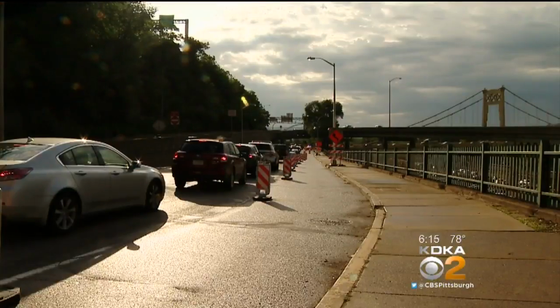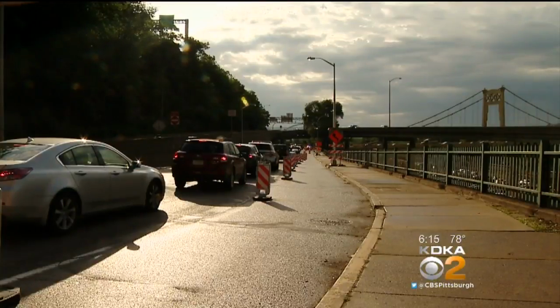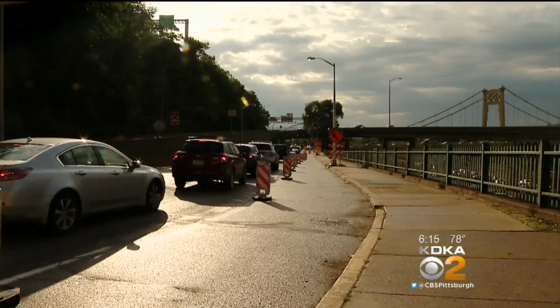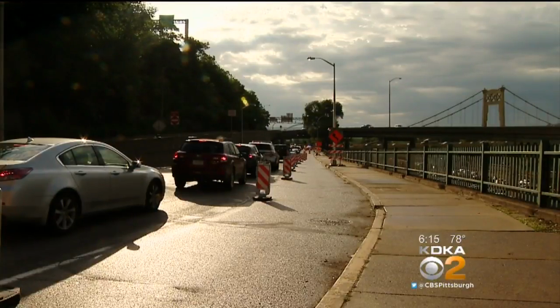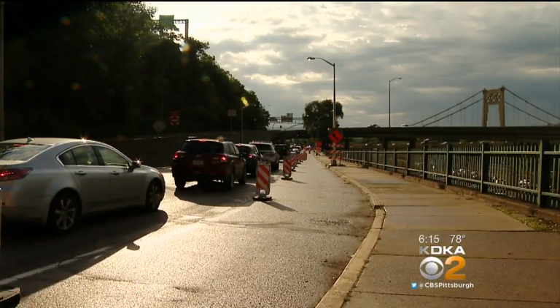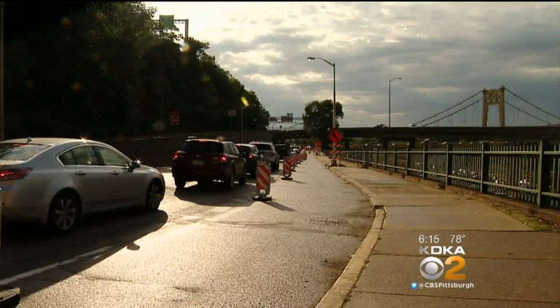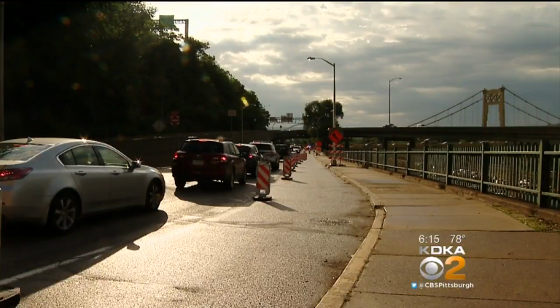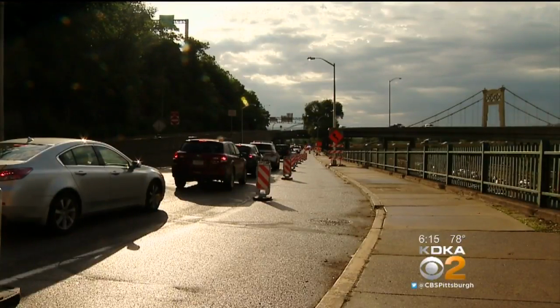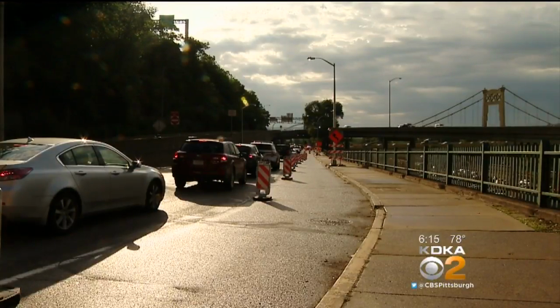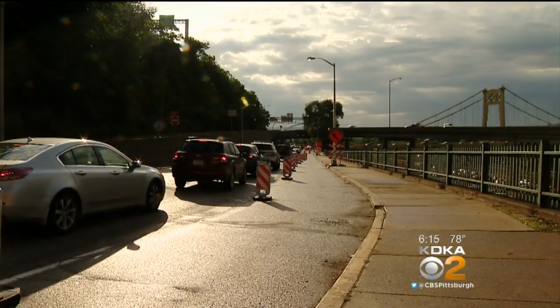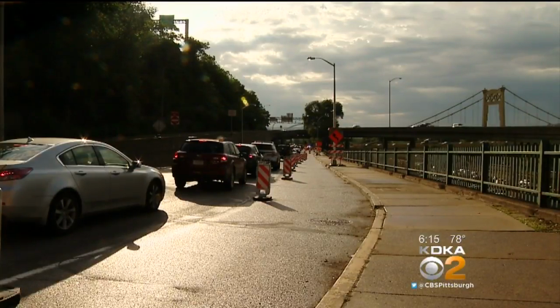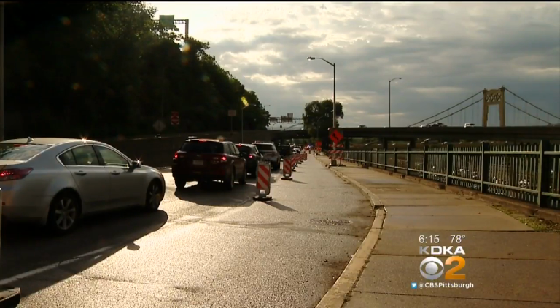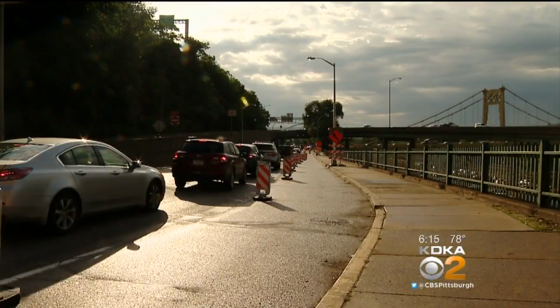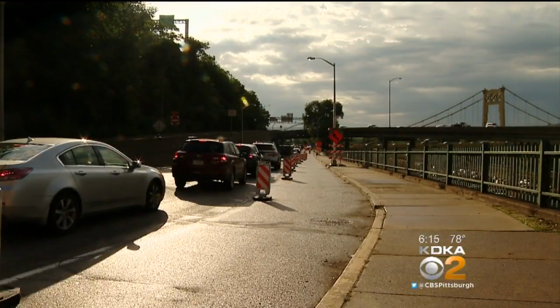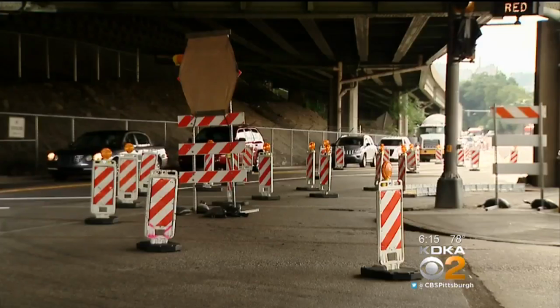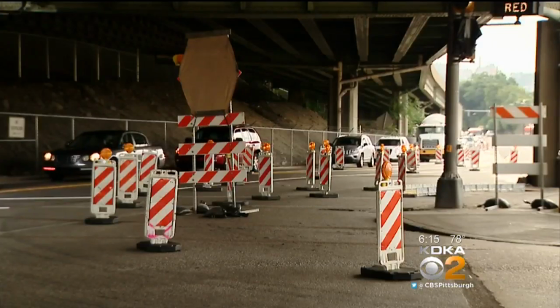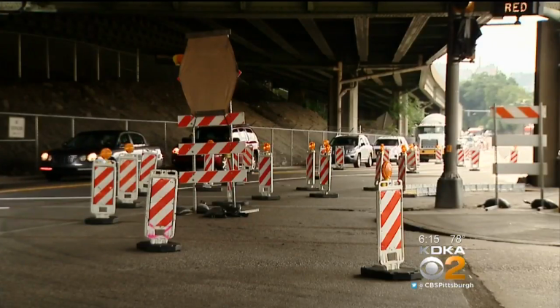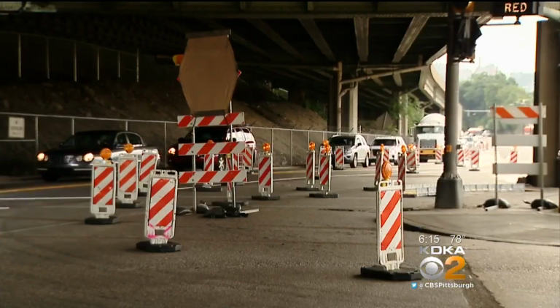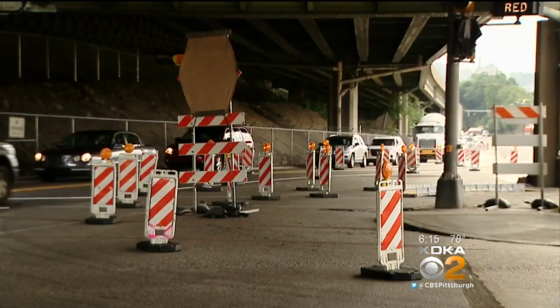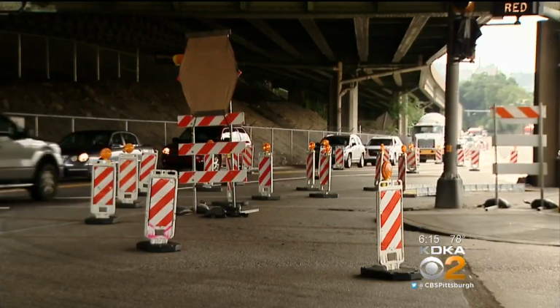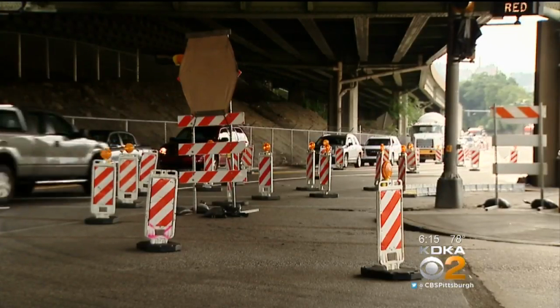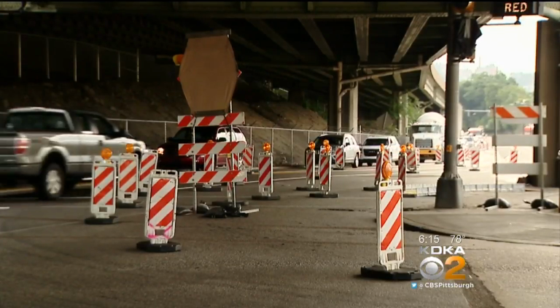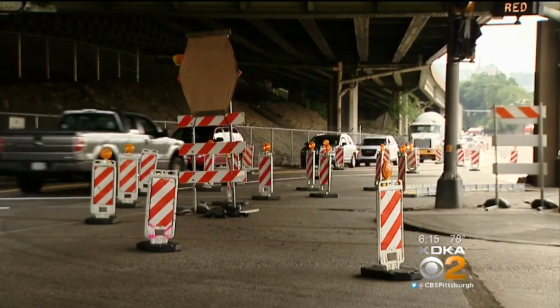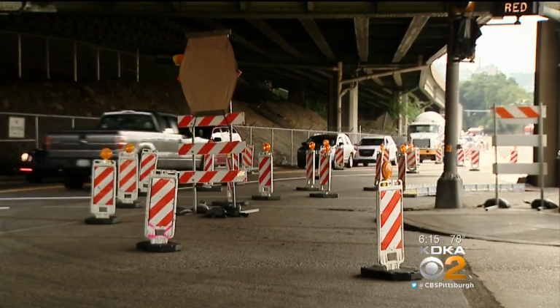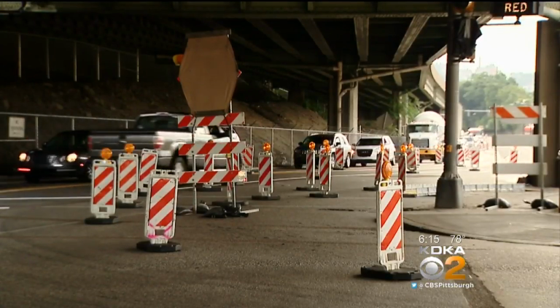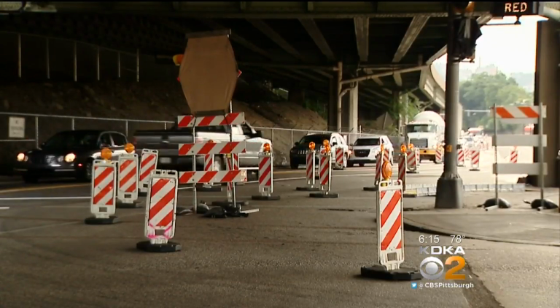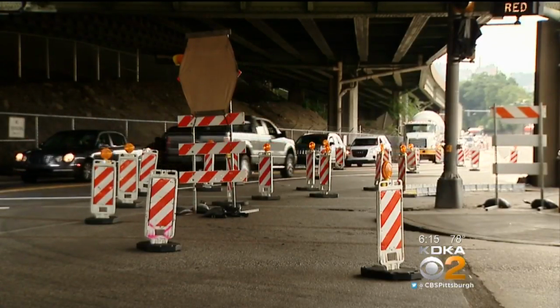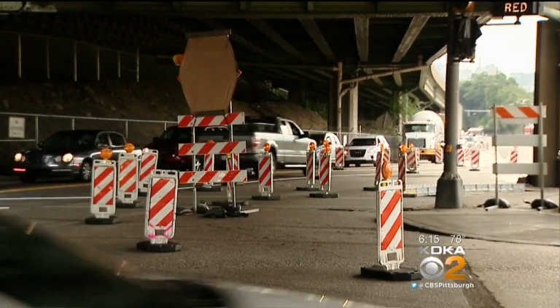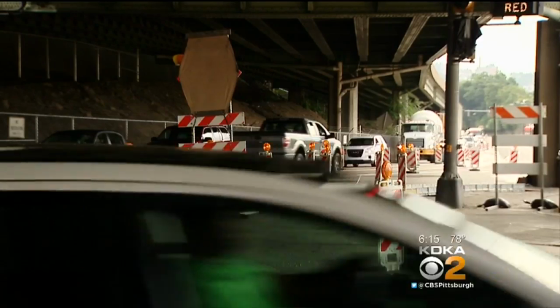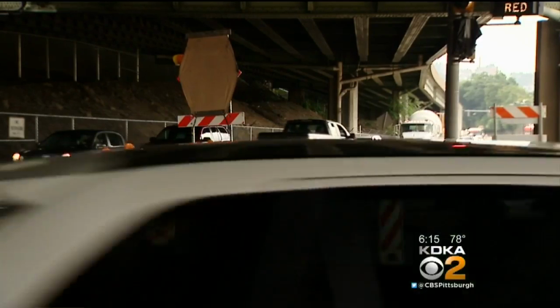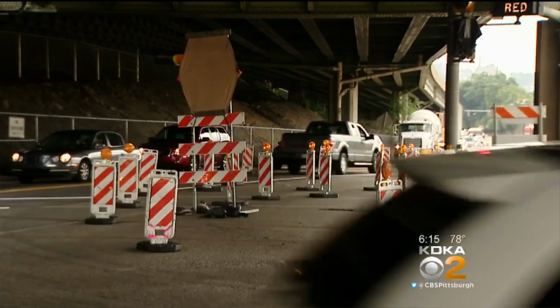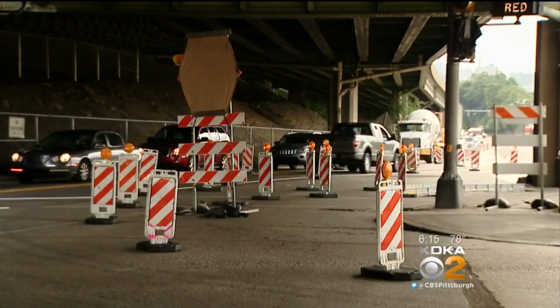Wednesday morning's rush hour was a big headache. For some, getting through the area took an extra 30 minutes.